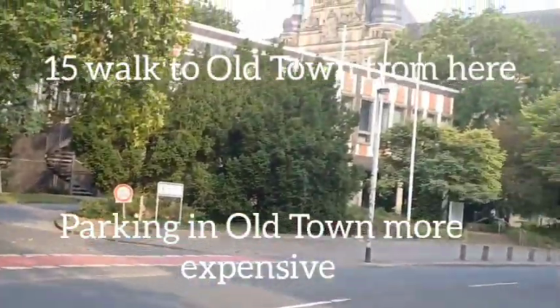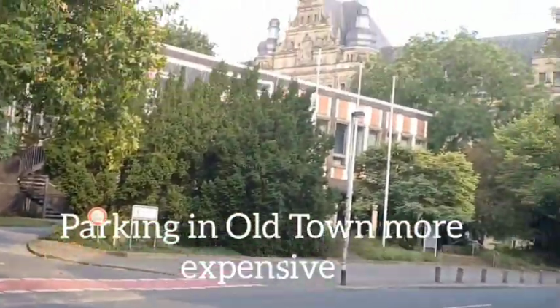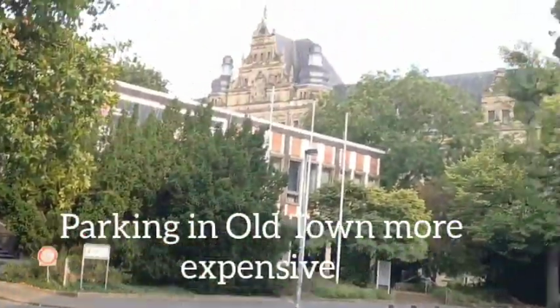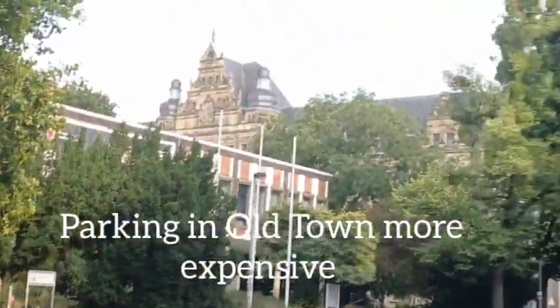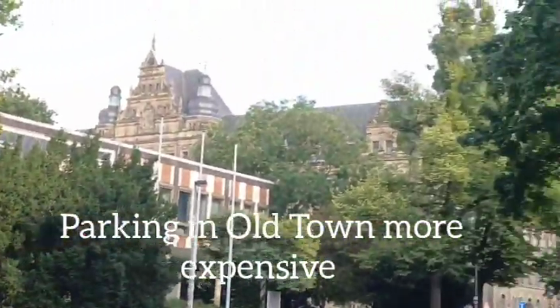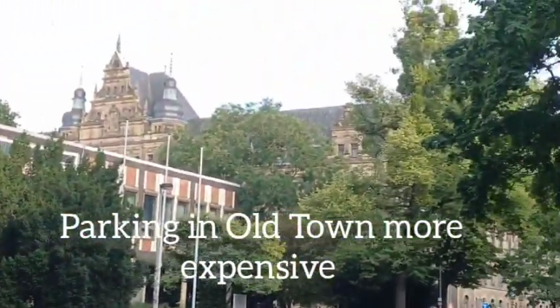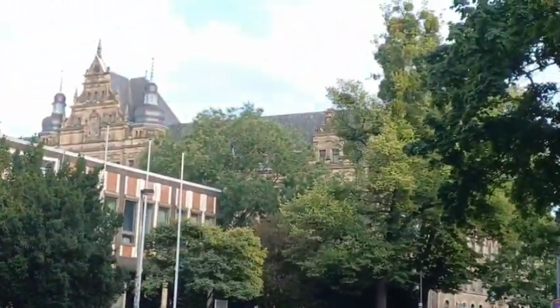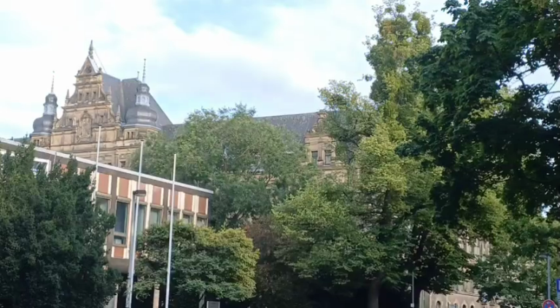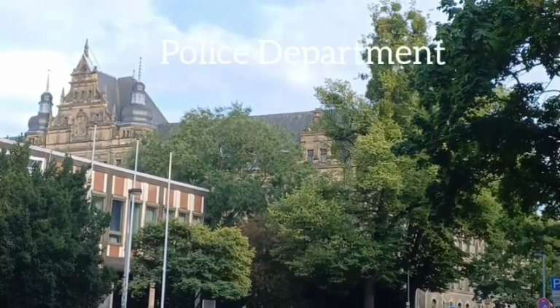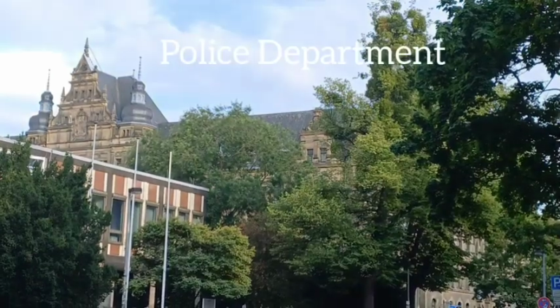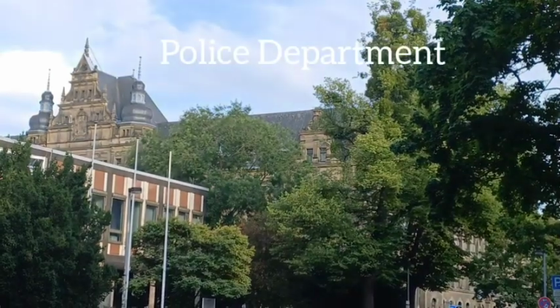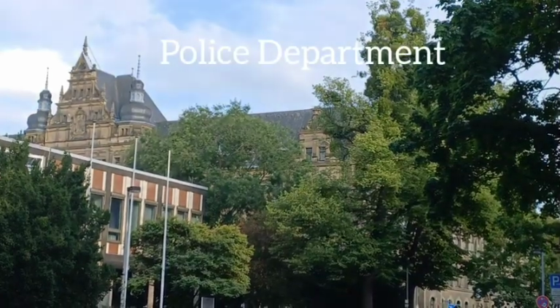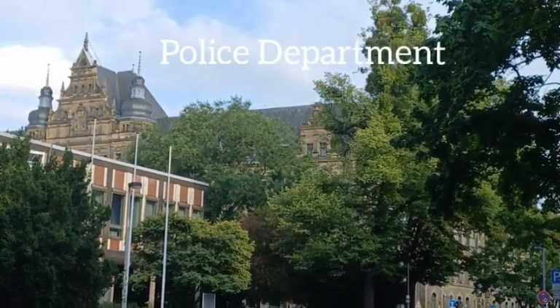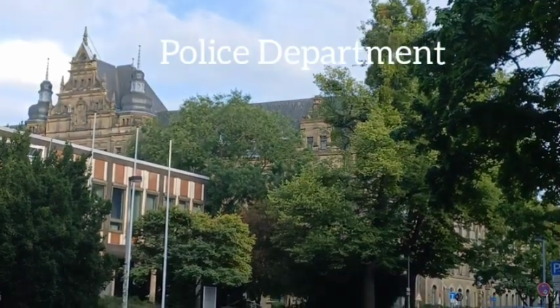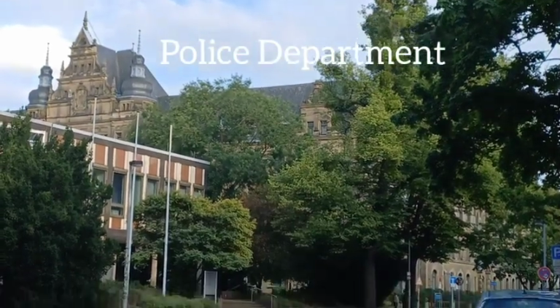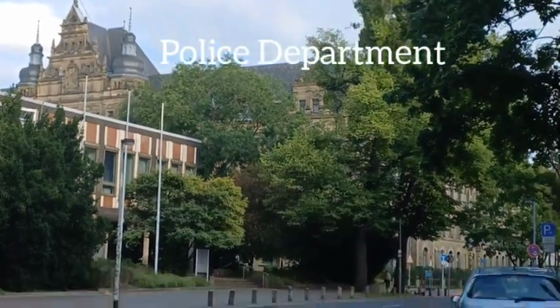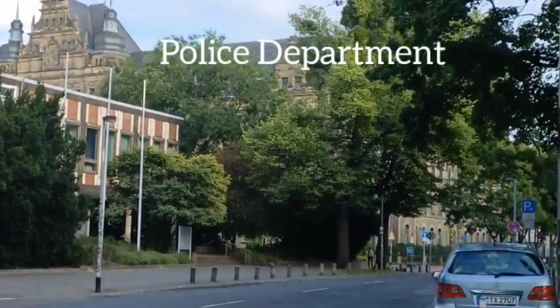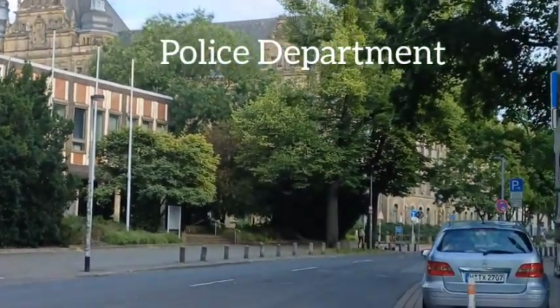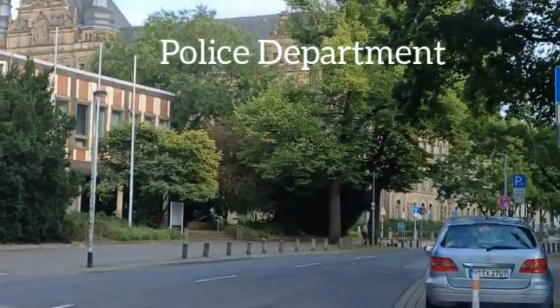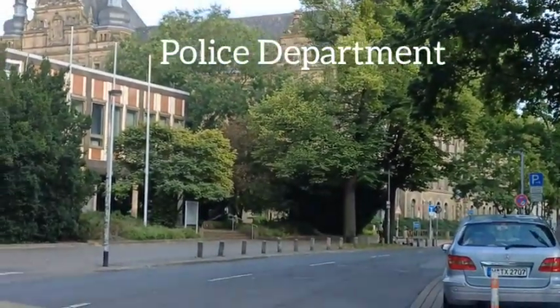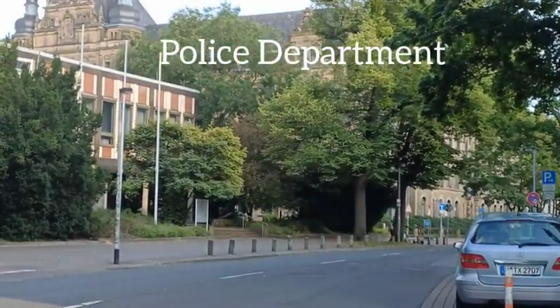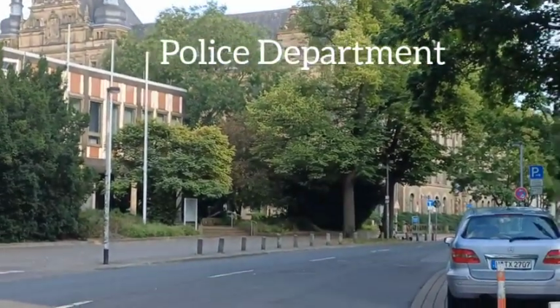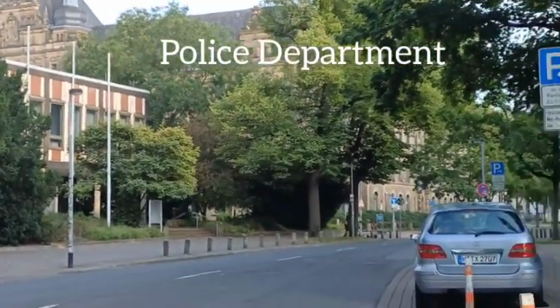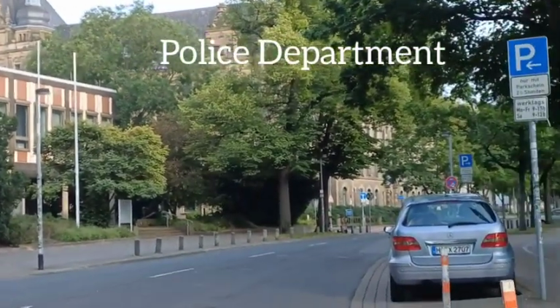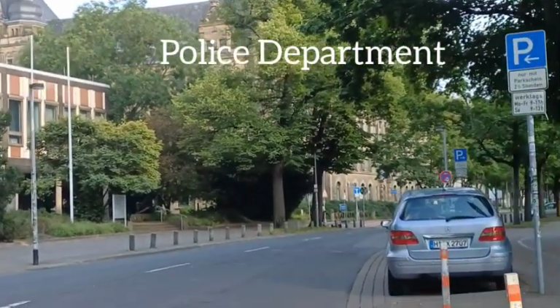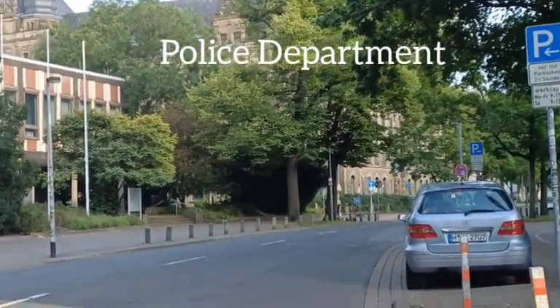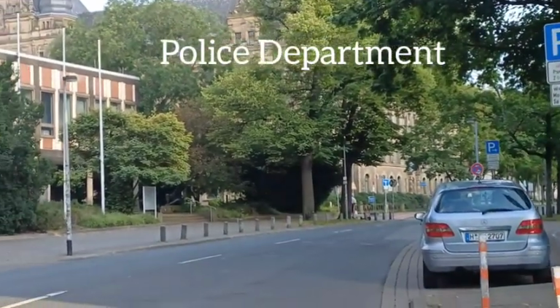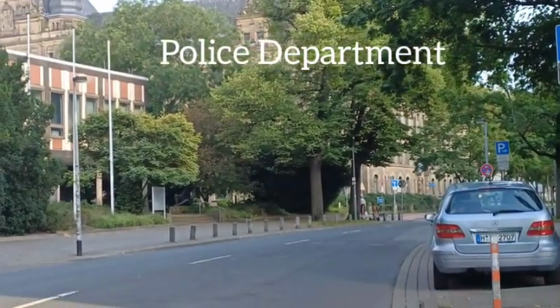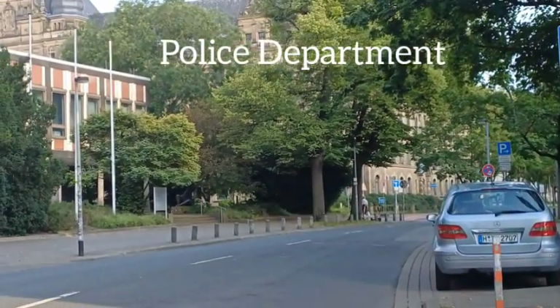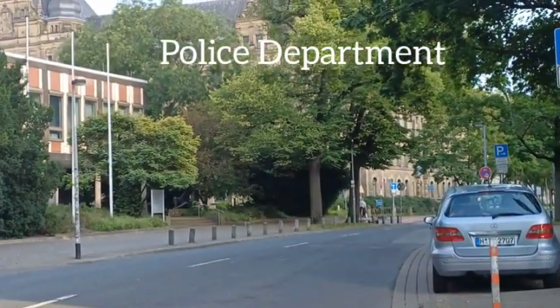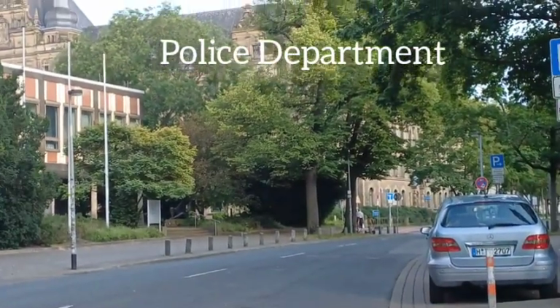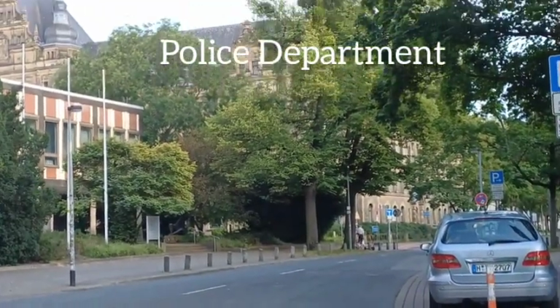That's the police department building. It's a nice street here.